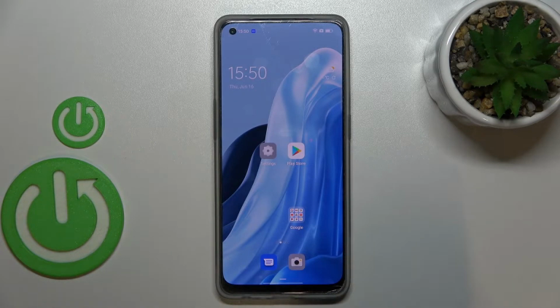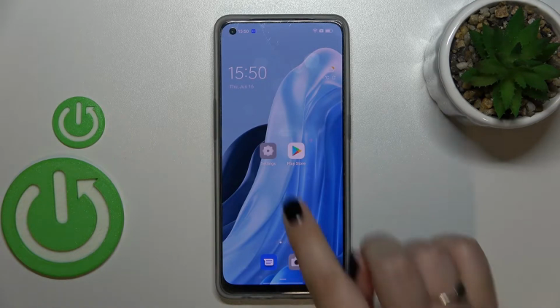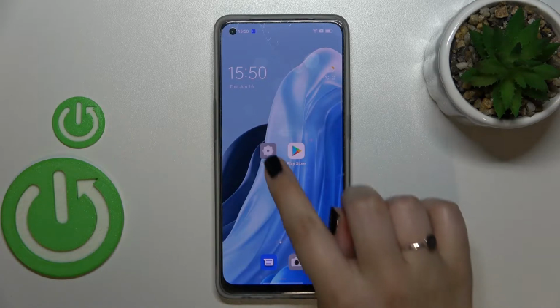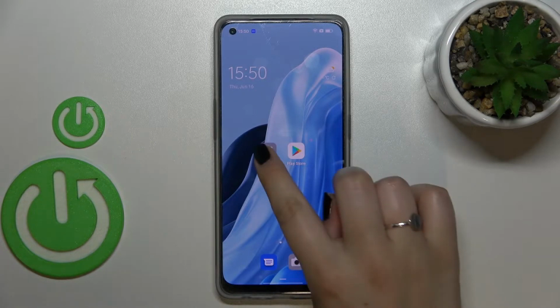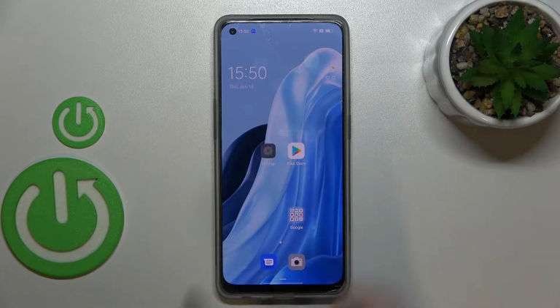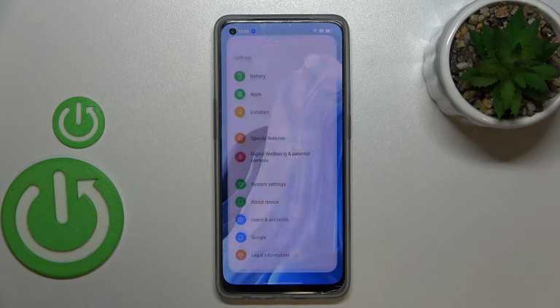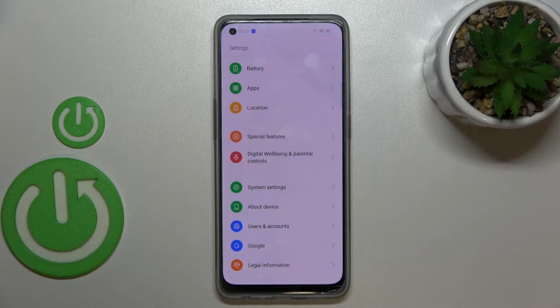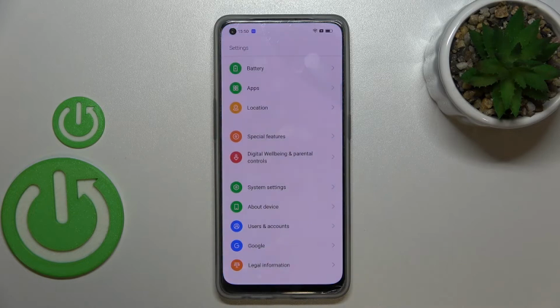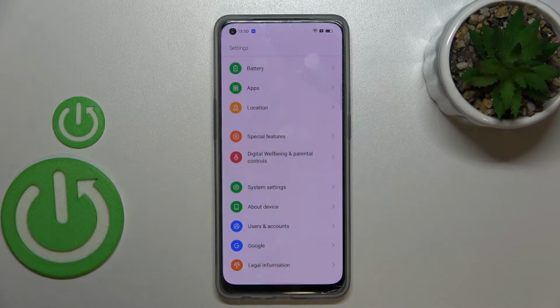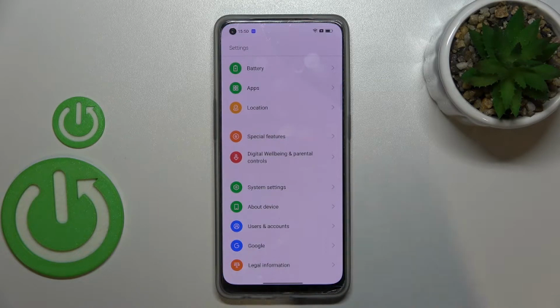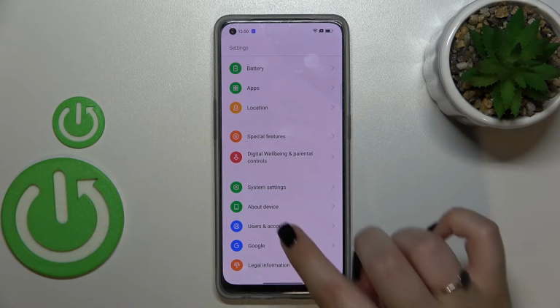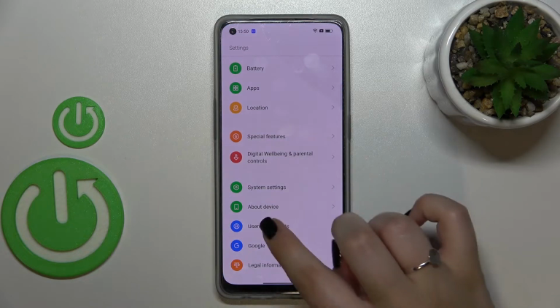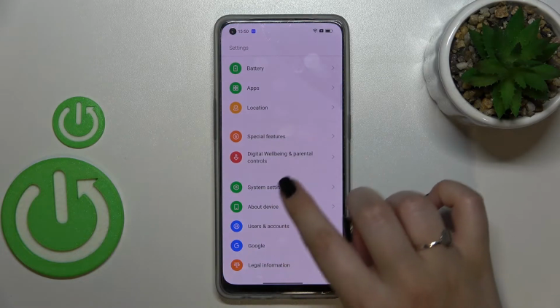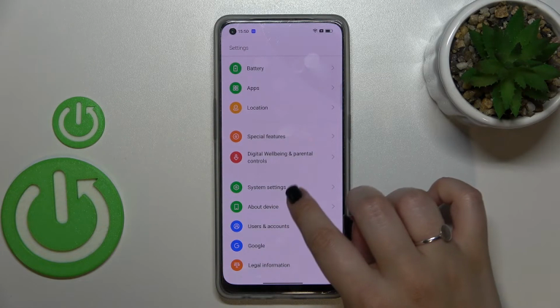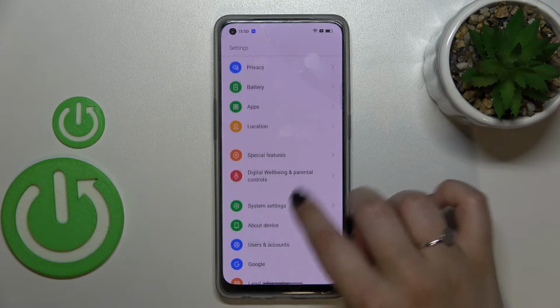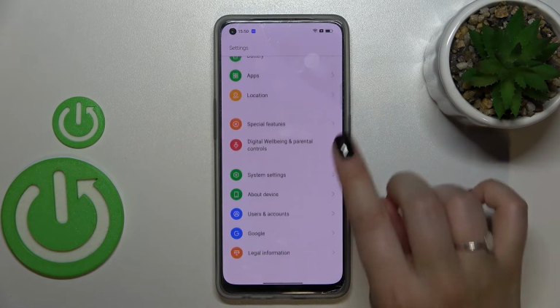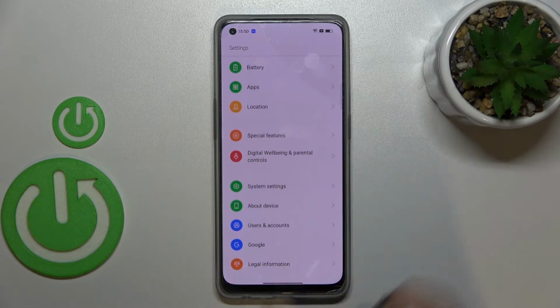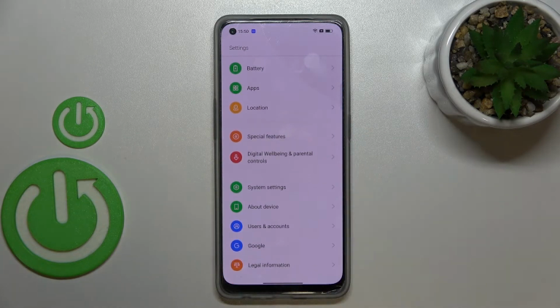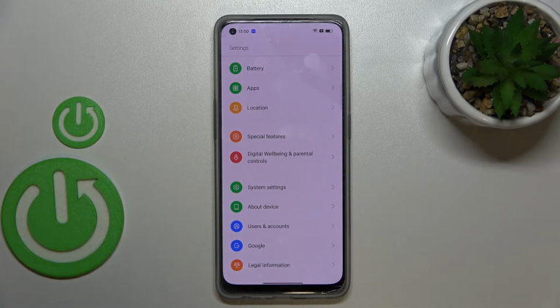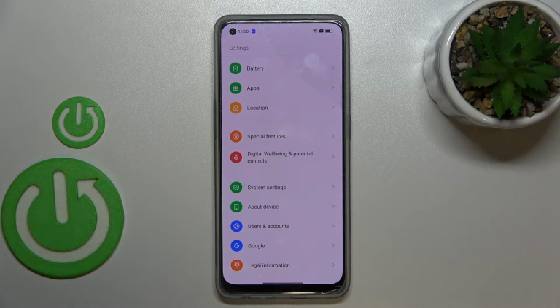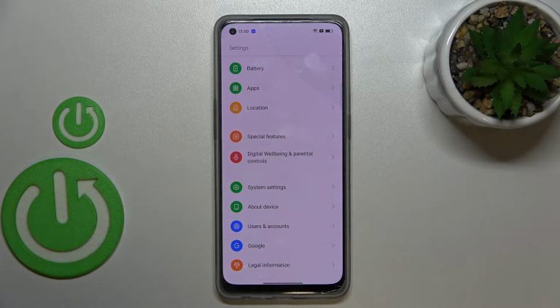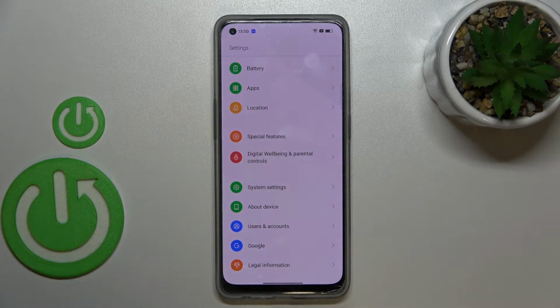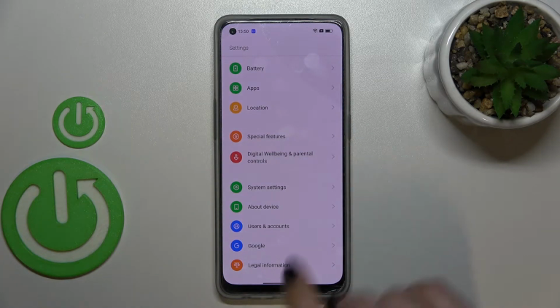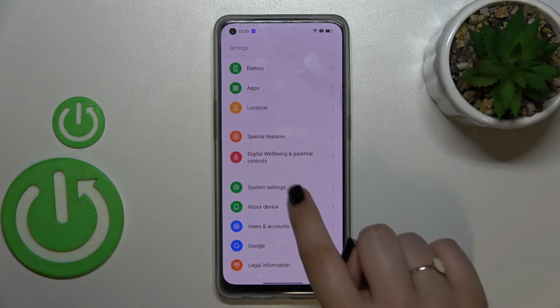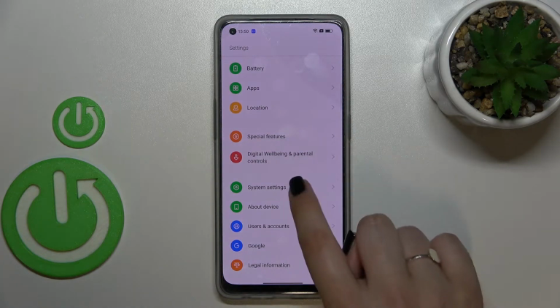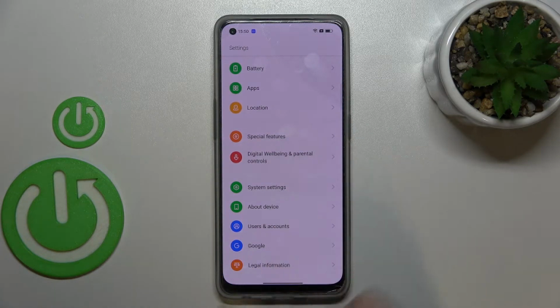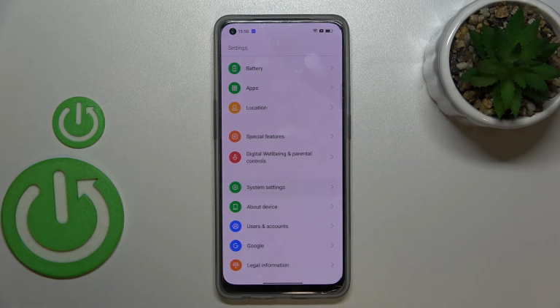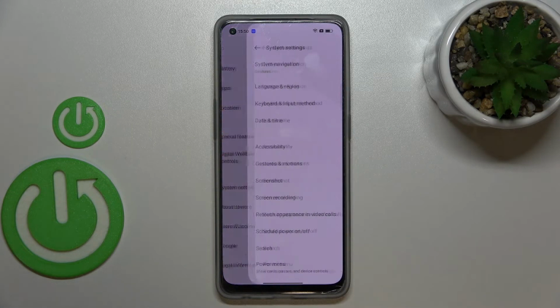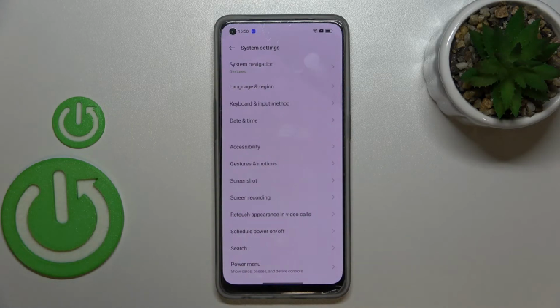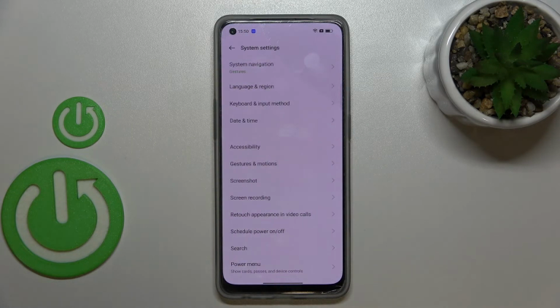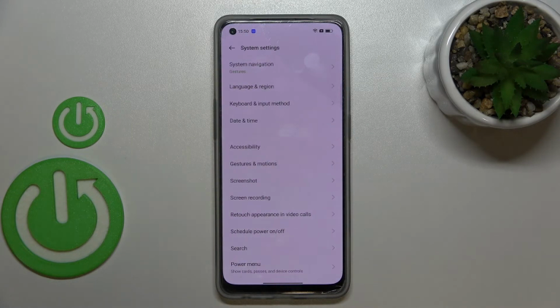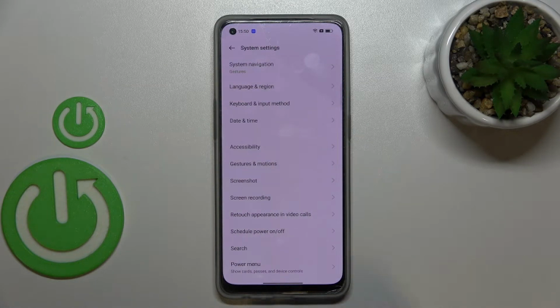First of all, let's enter the settings, and here we have to scroll down to the very bottom to find system settings.